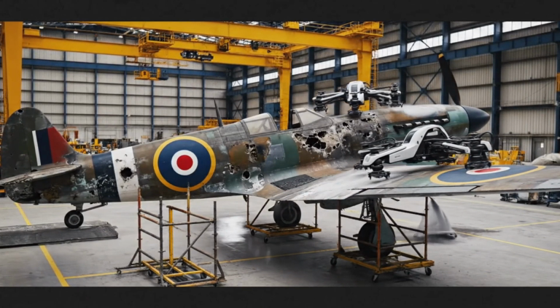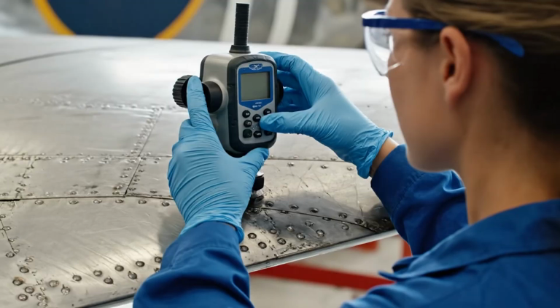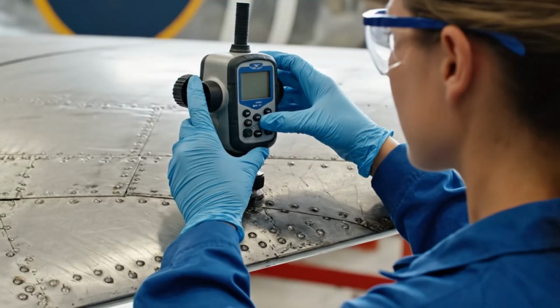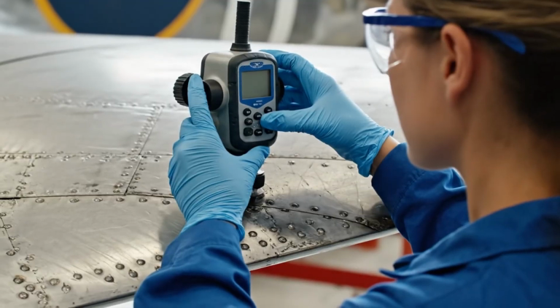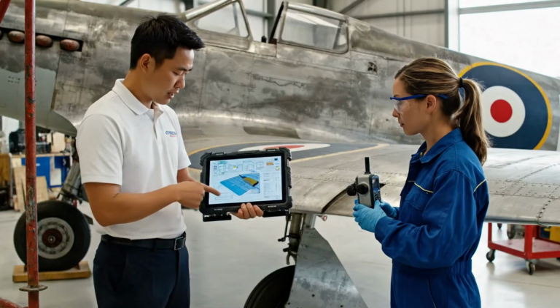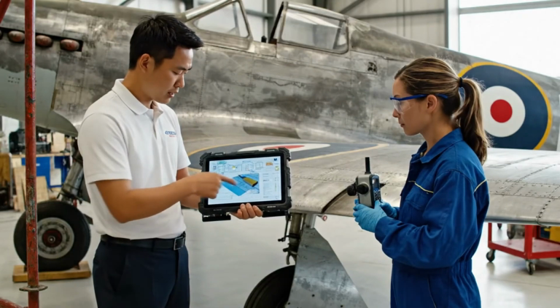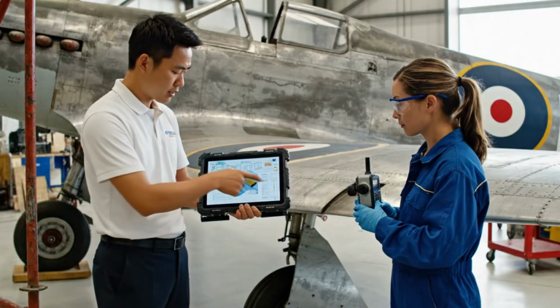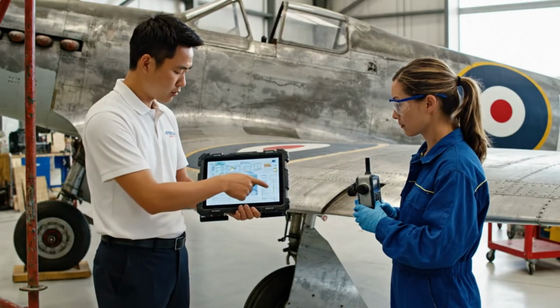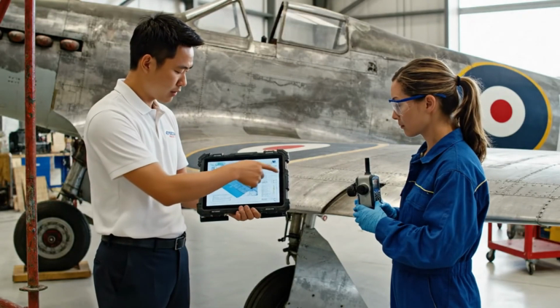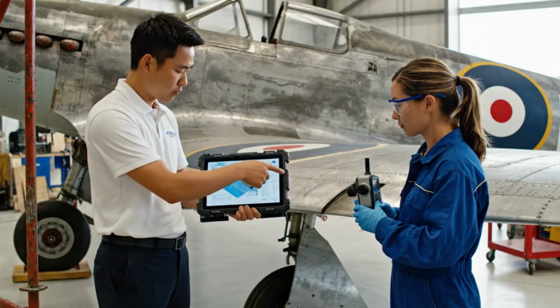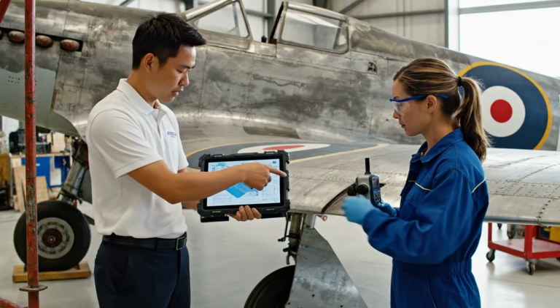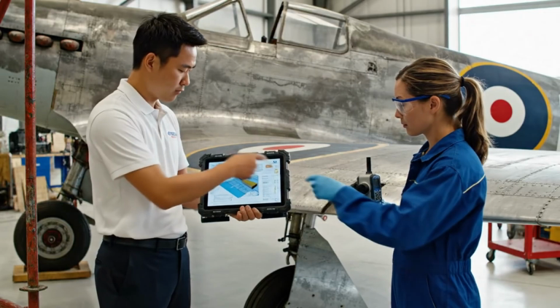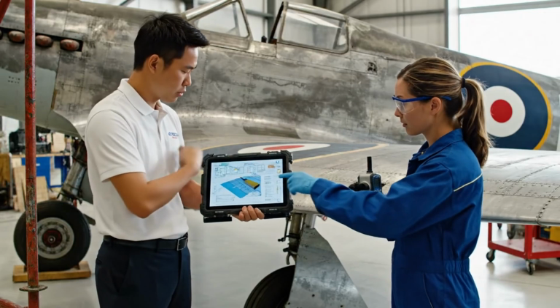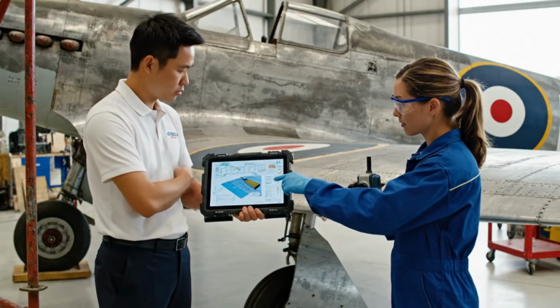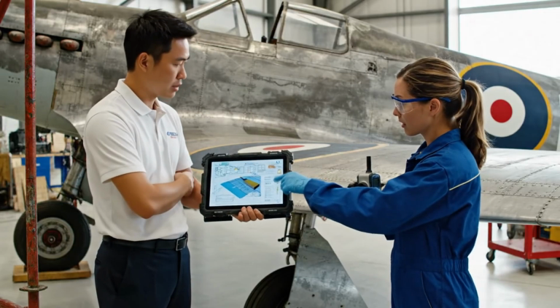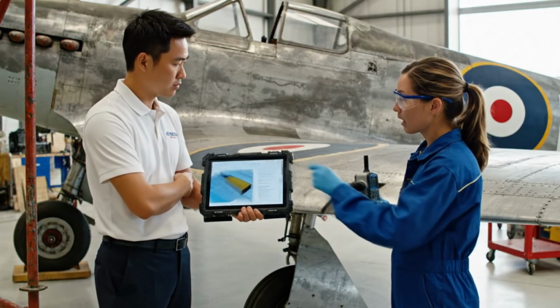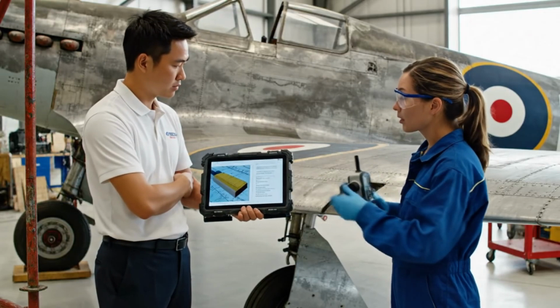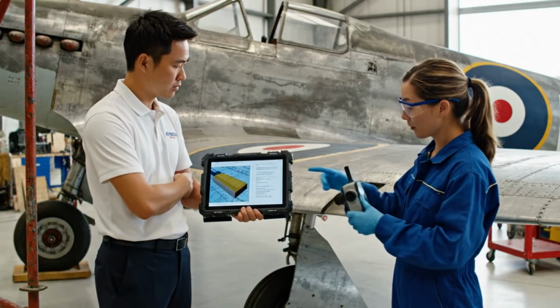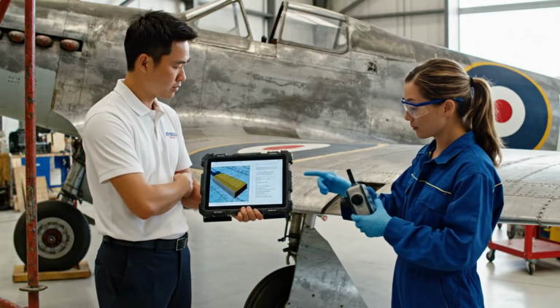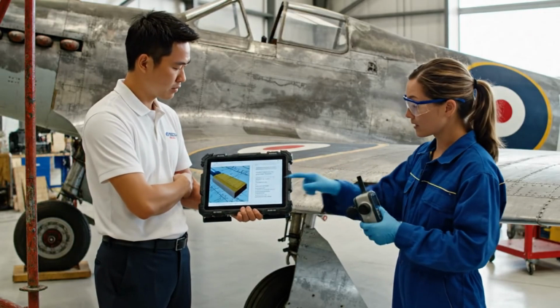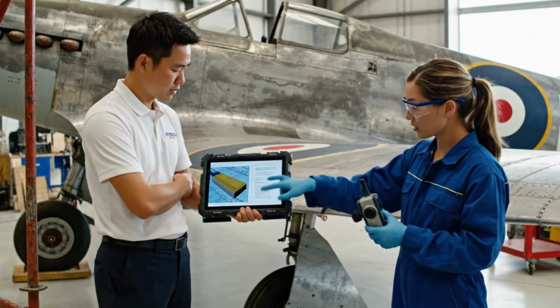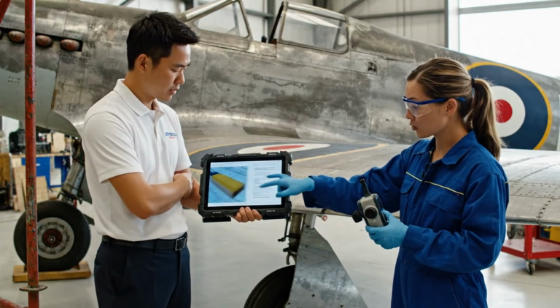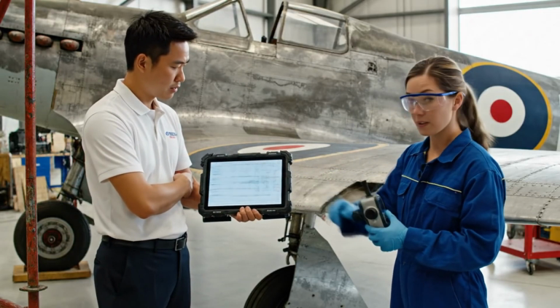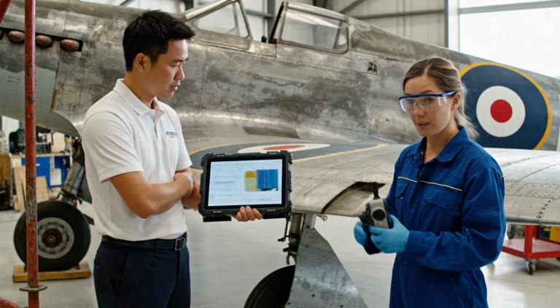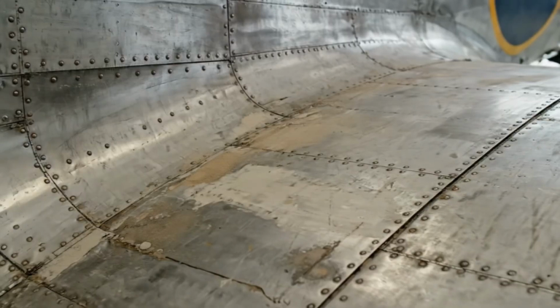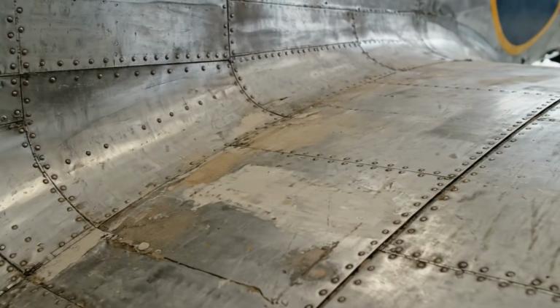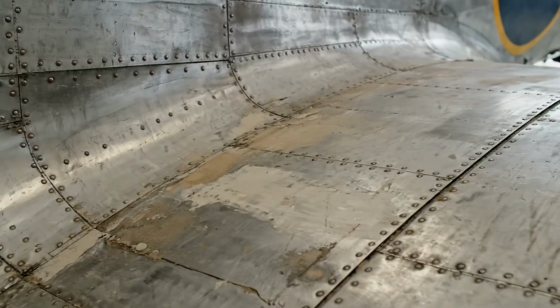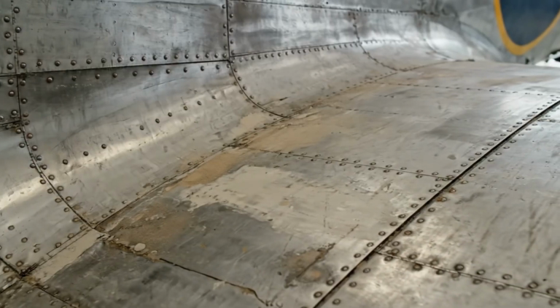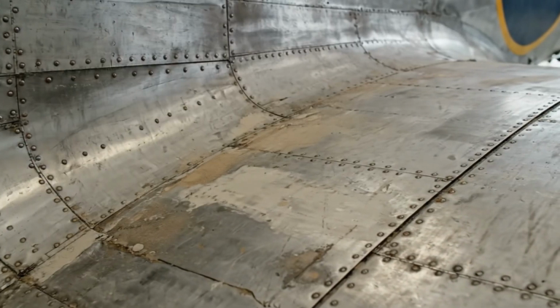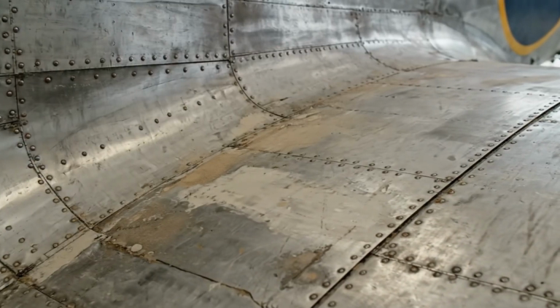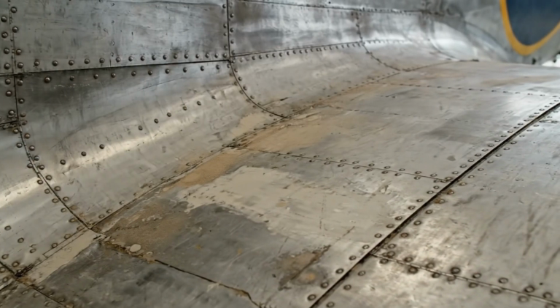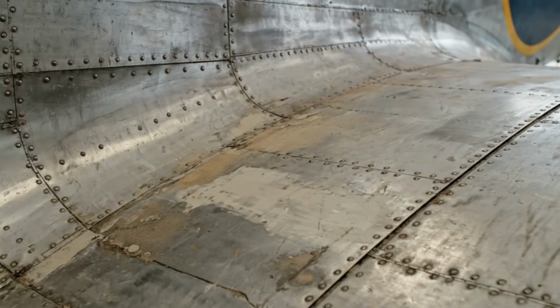The inclination angle here is reading 45.2 degrees. Confirmed. The digital rendering matches the physical parameters exactly.